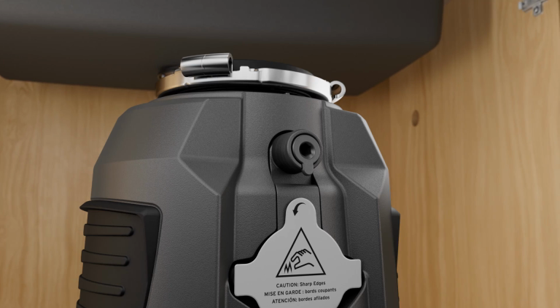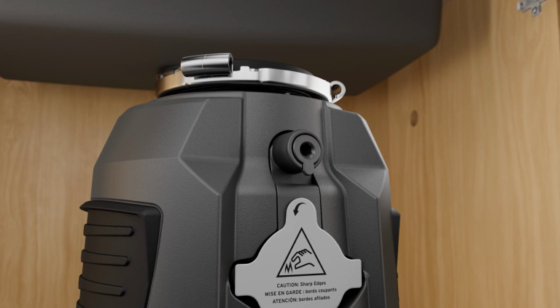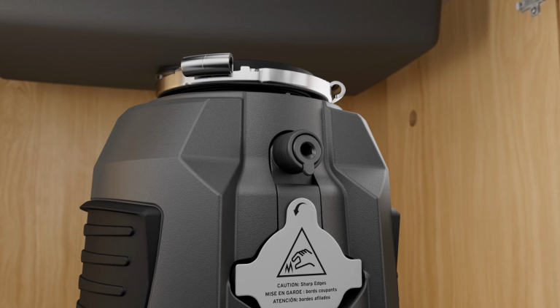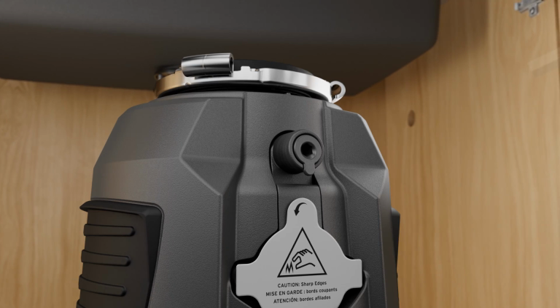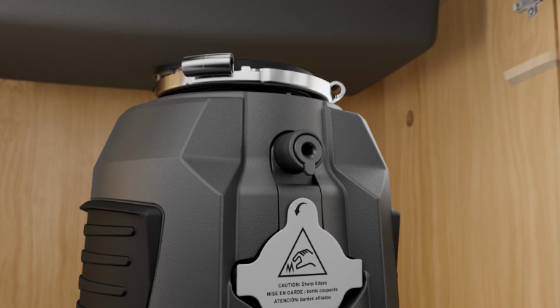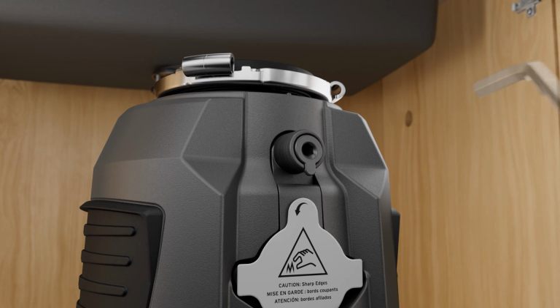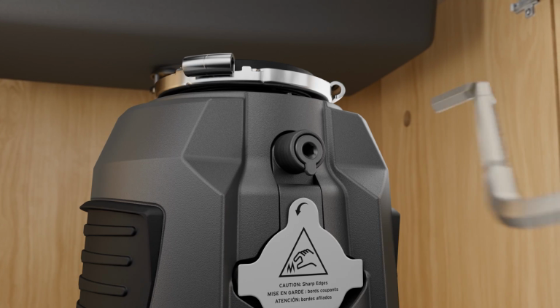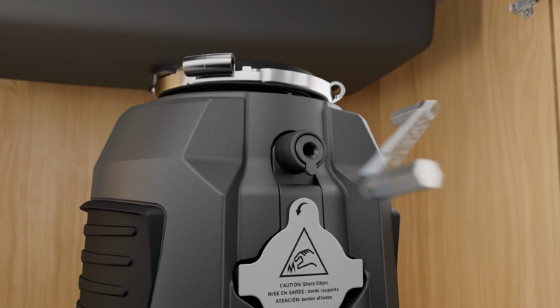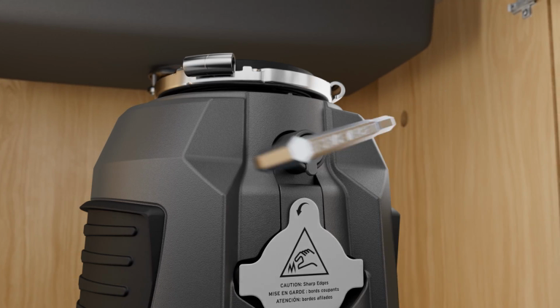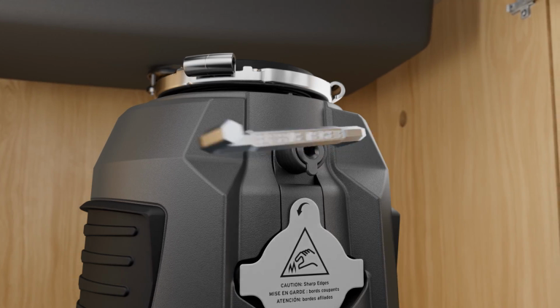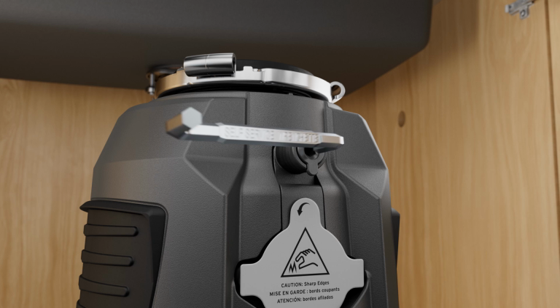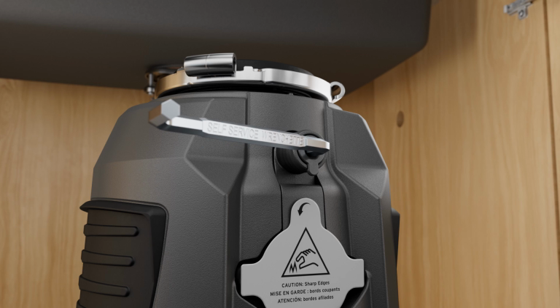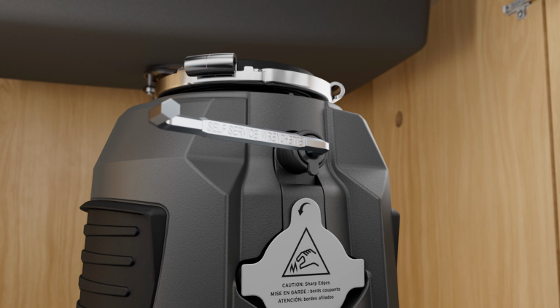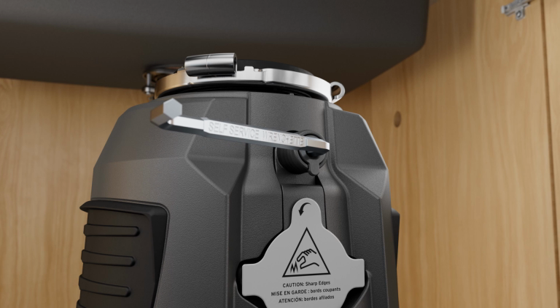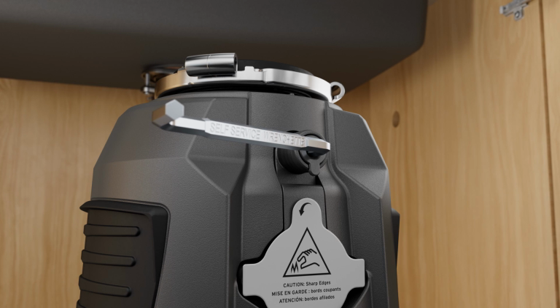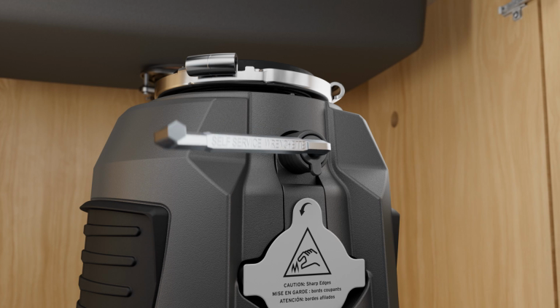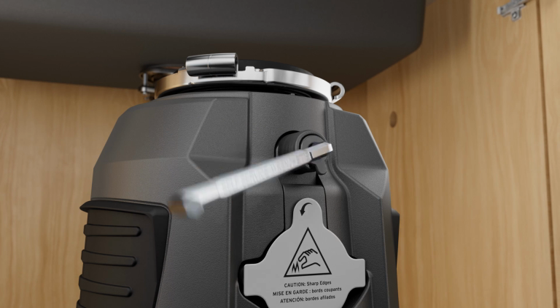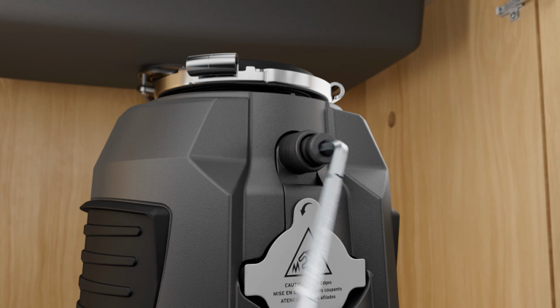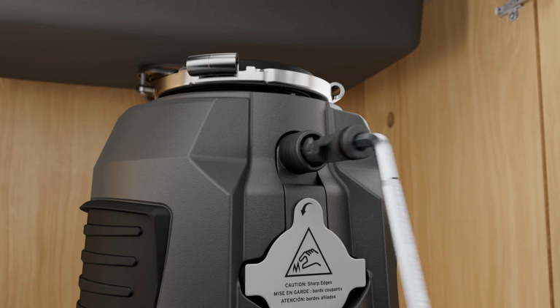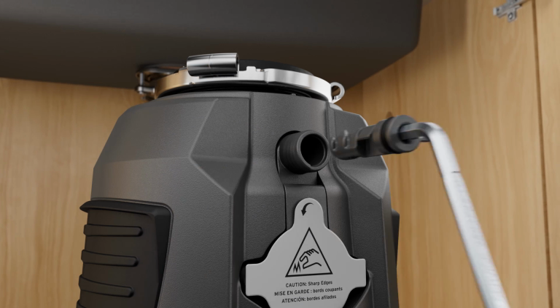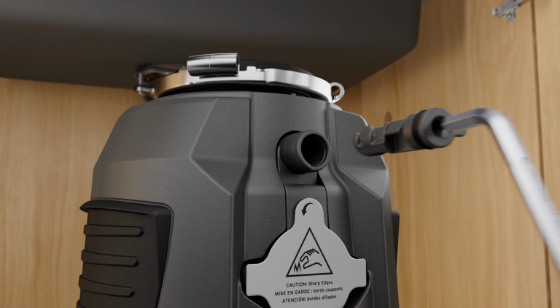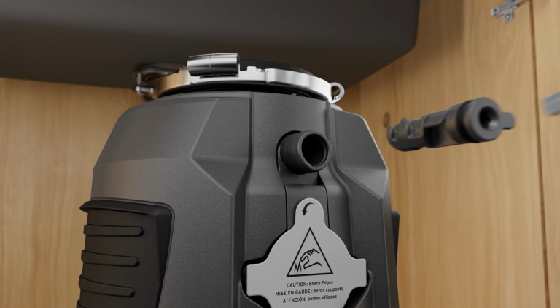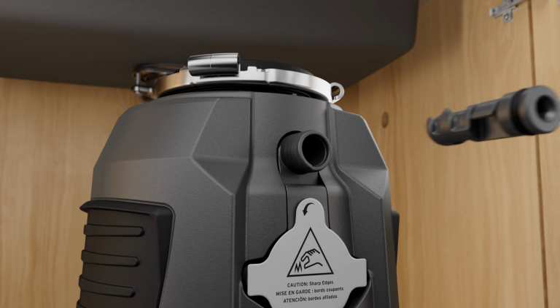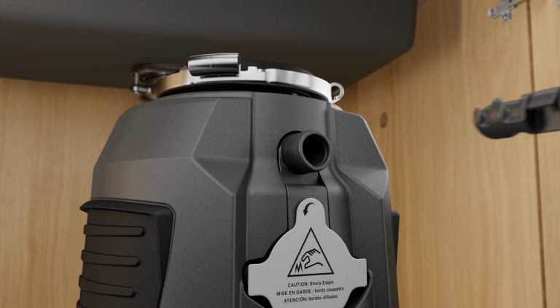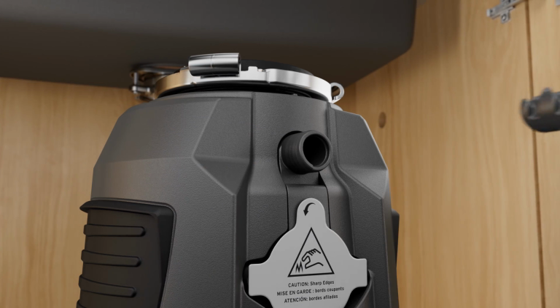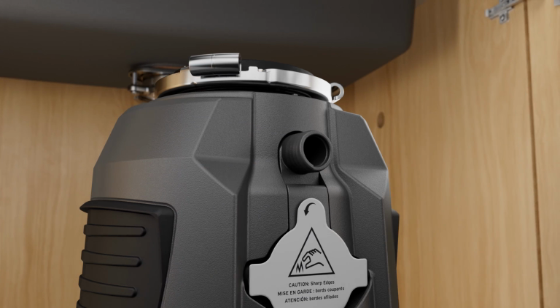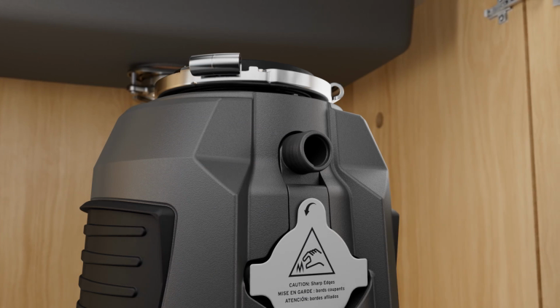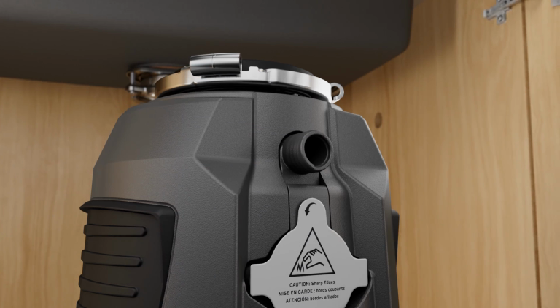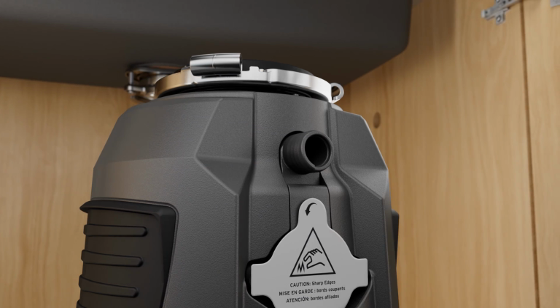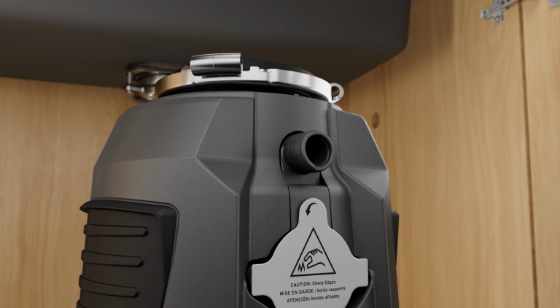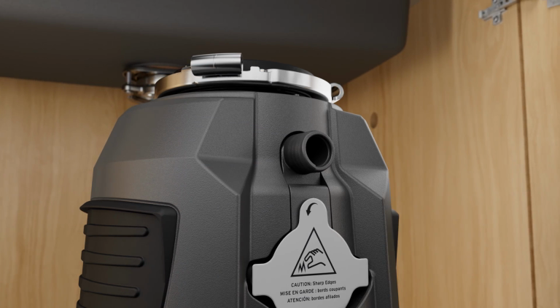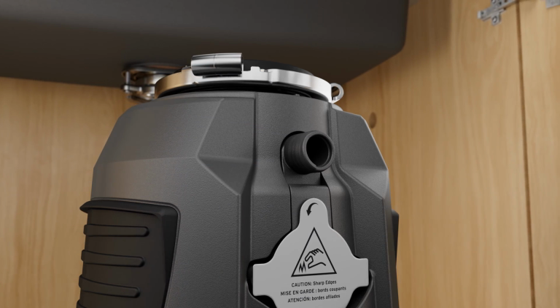If connecting a dishwasher, remove the dishwasher inlet plug with the included wrenchette.